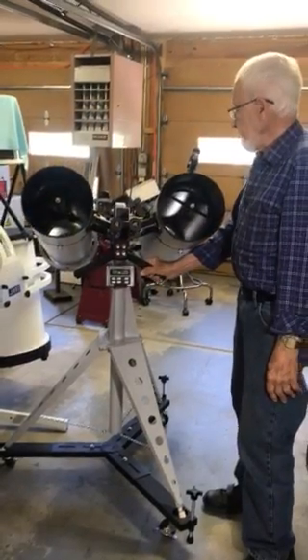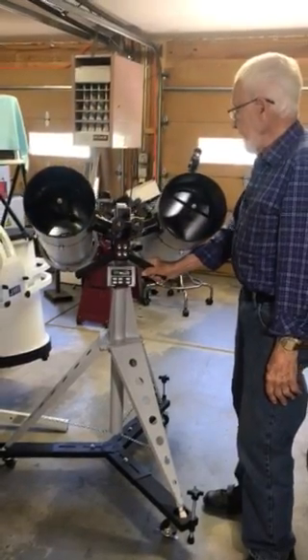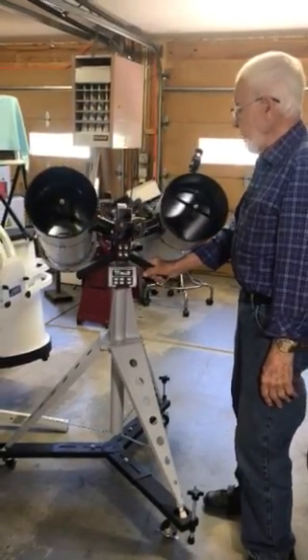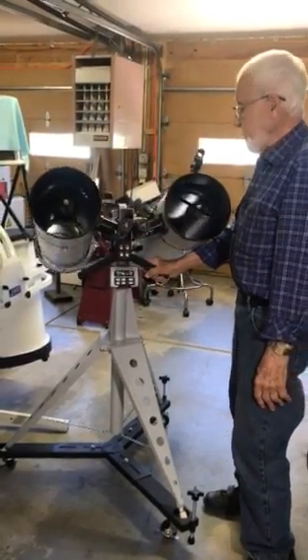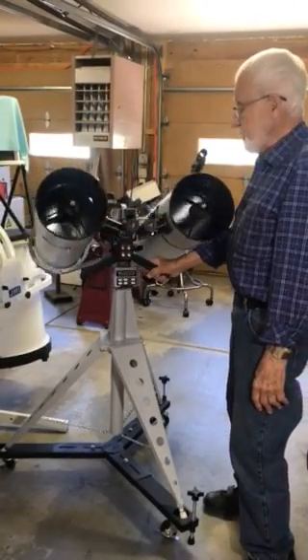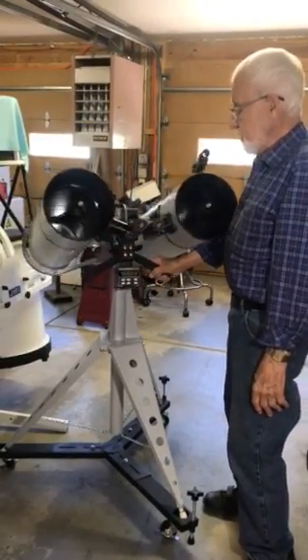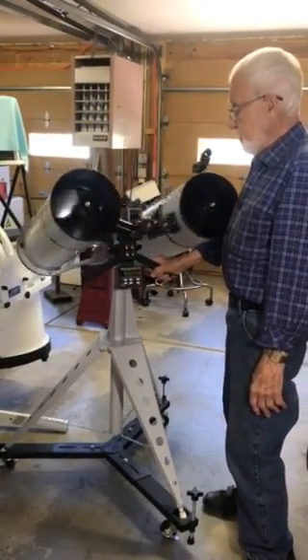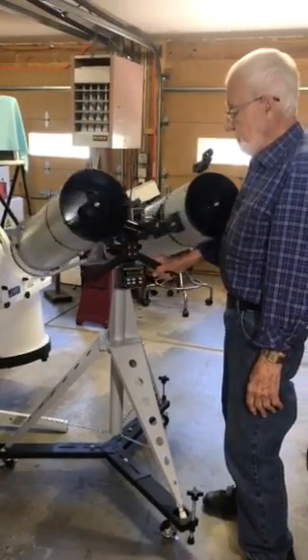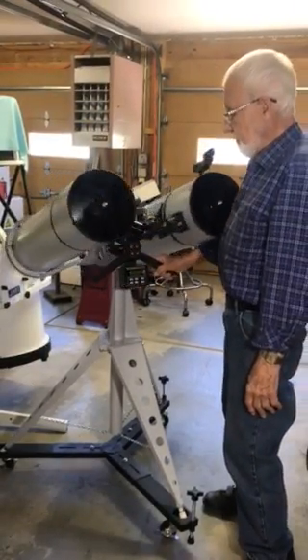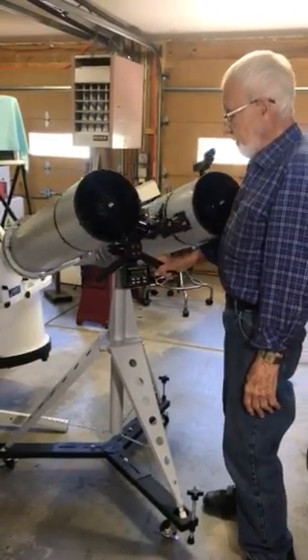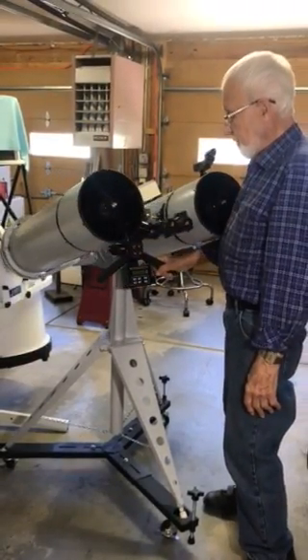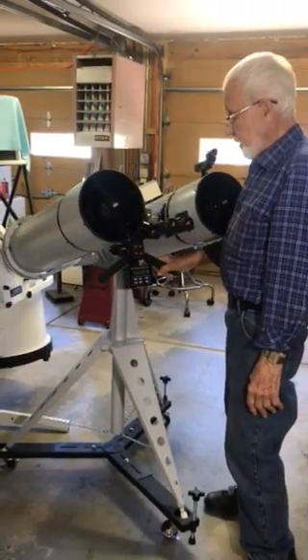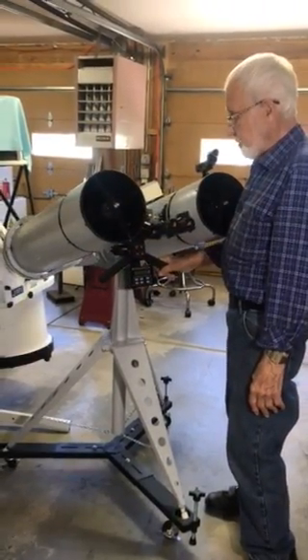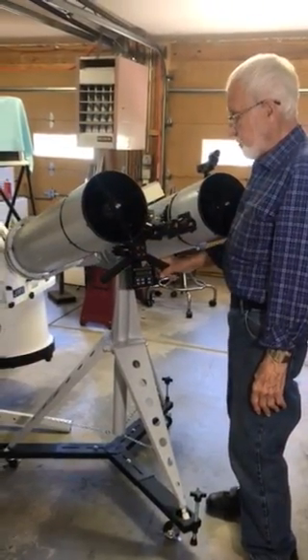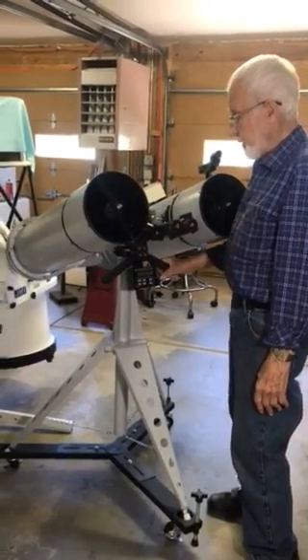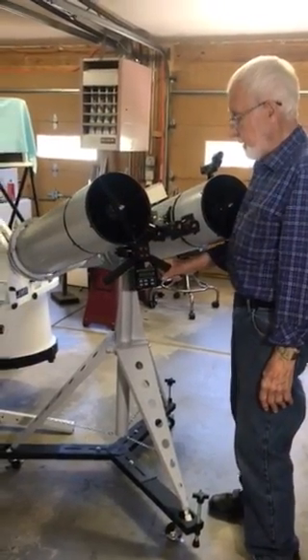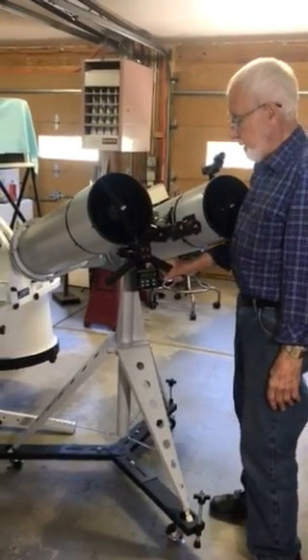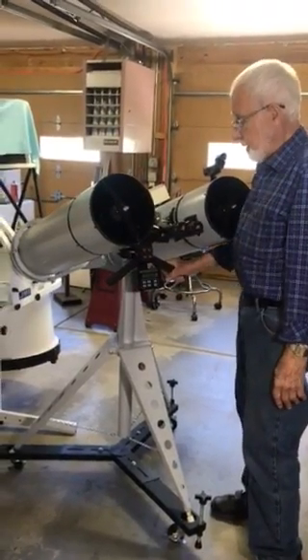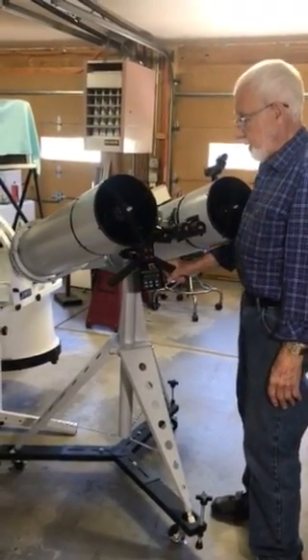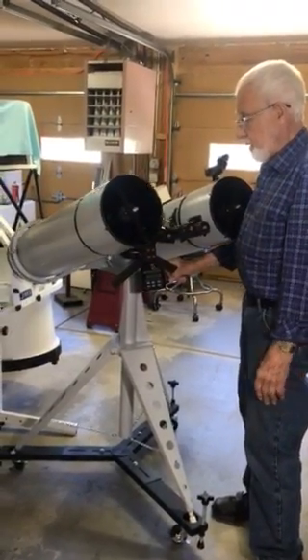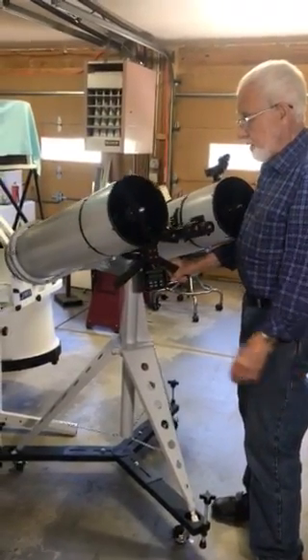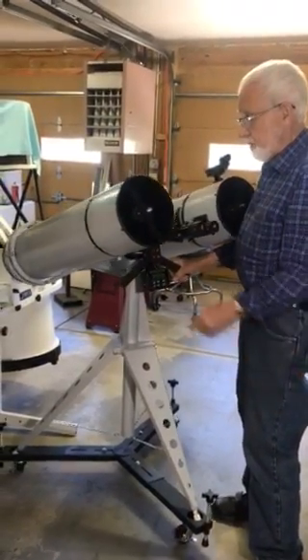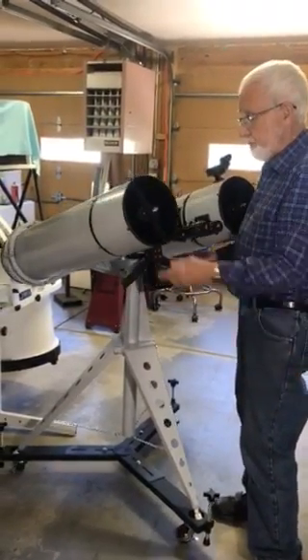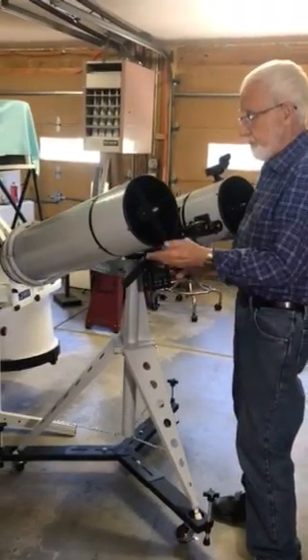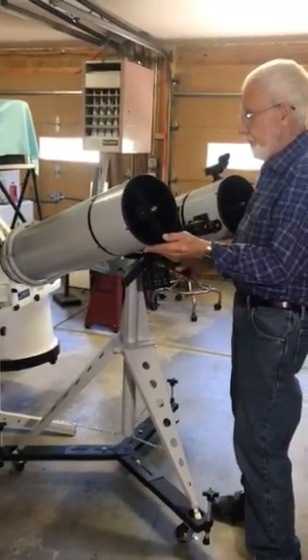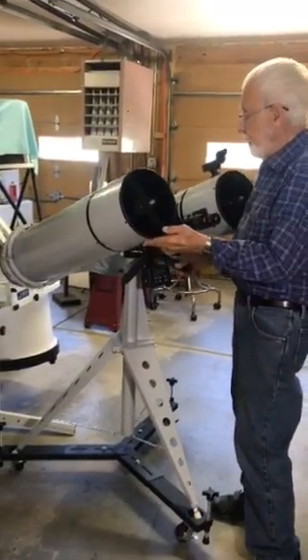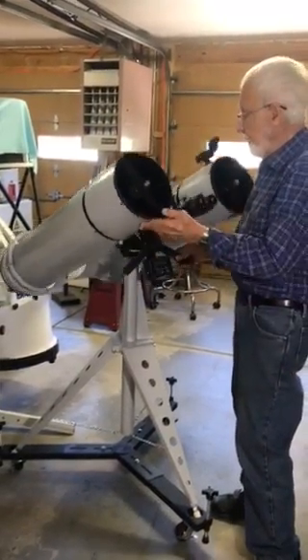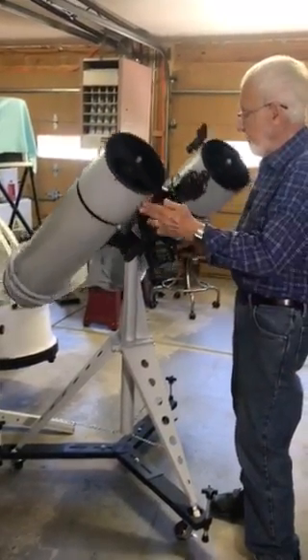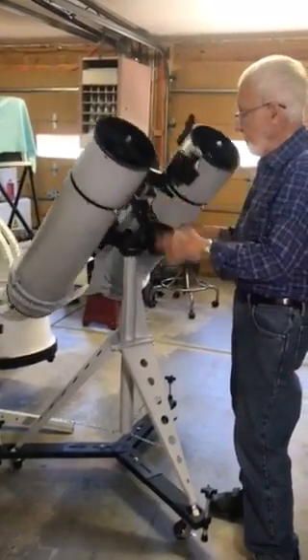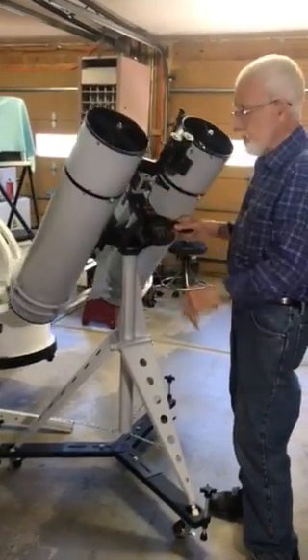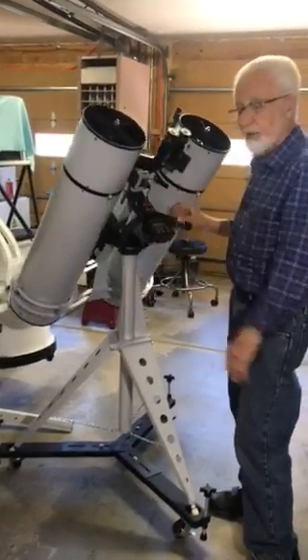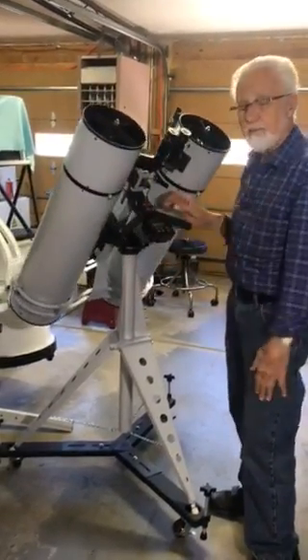I think that's a good overview of the instrument. Thank you for watching.